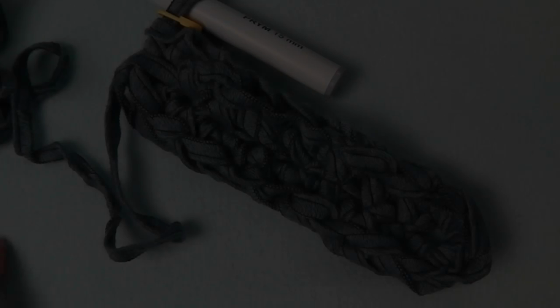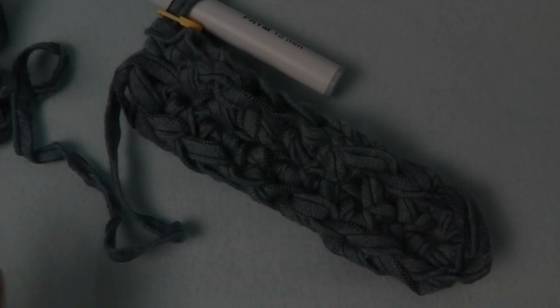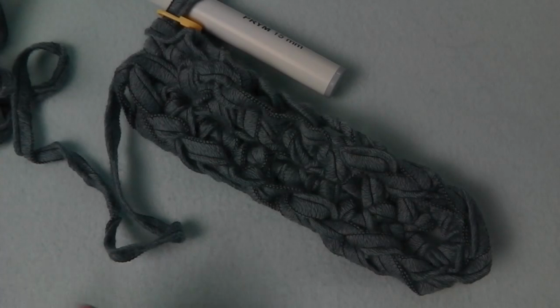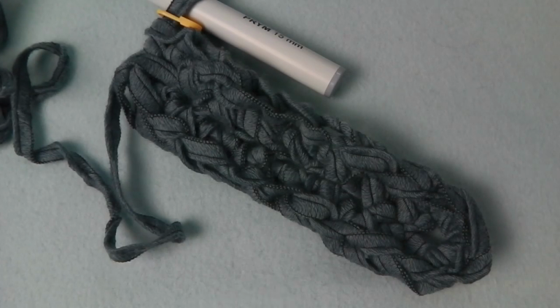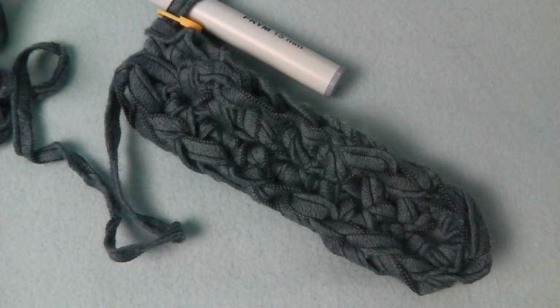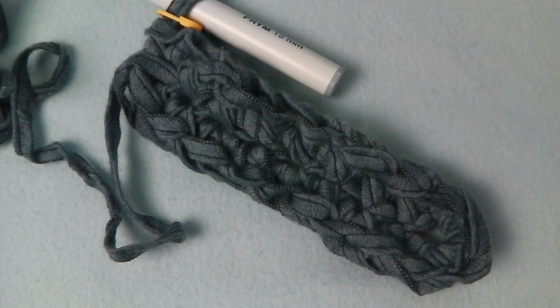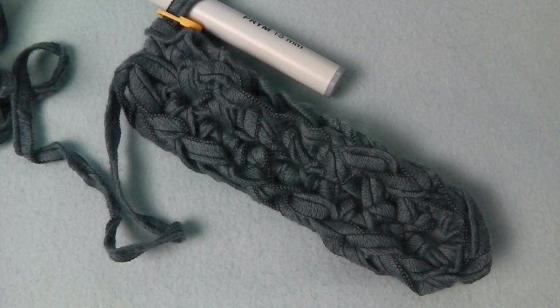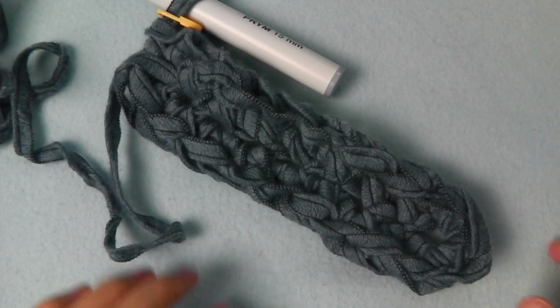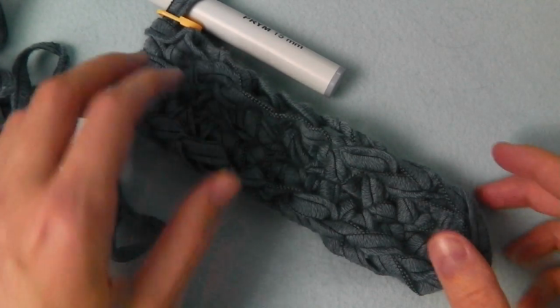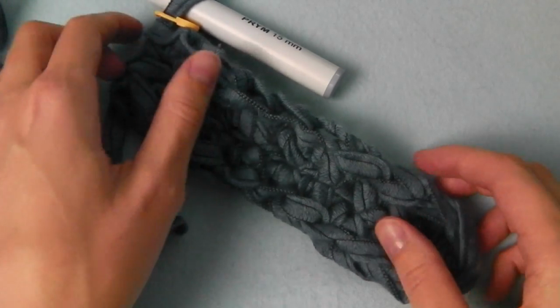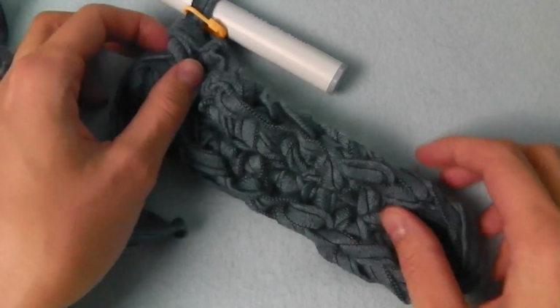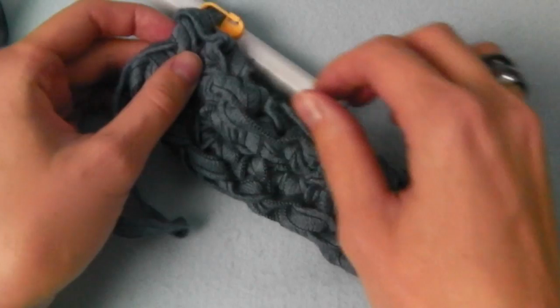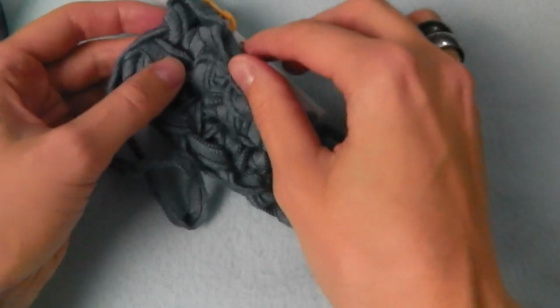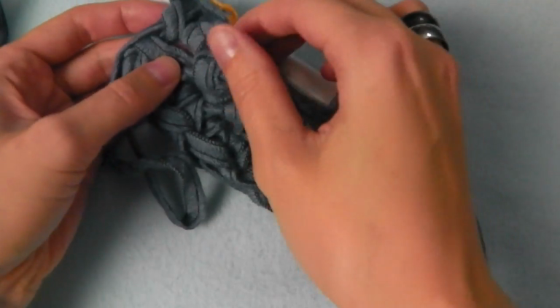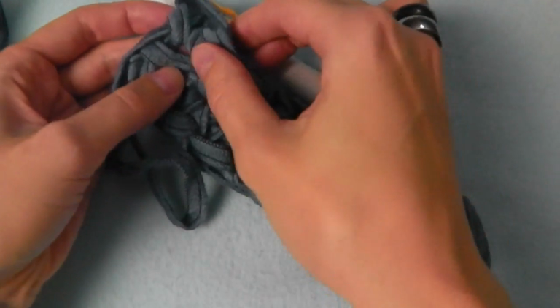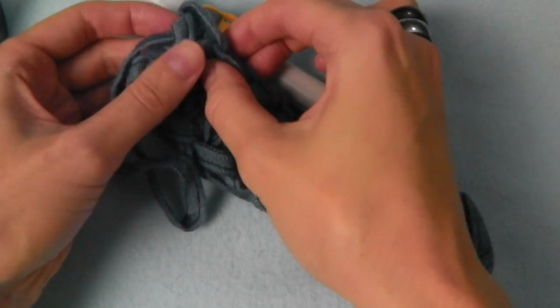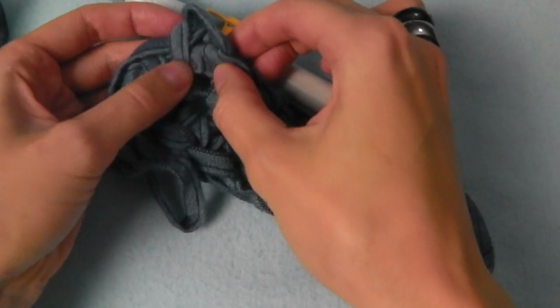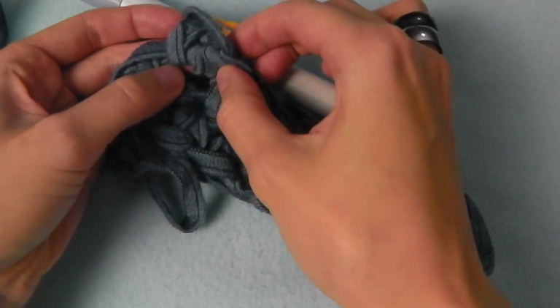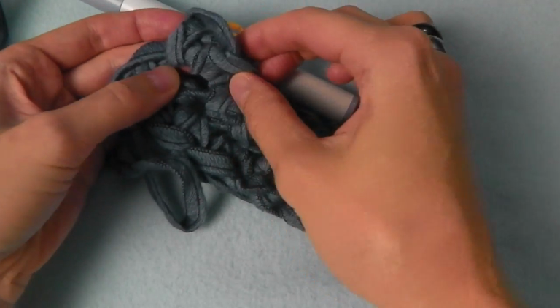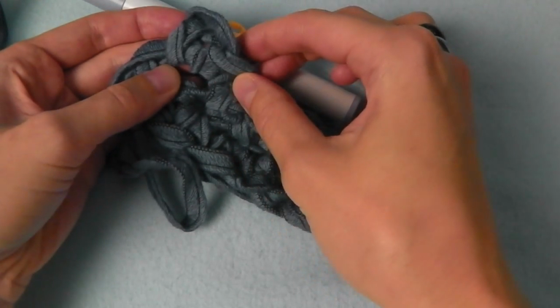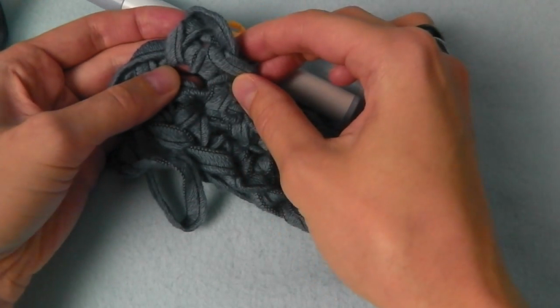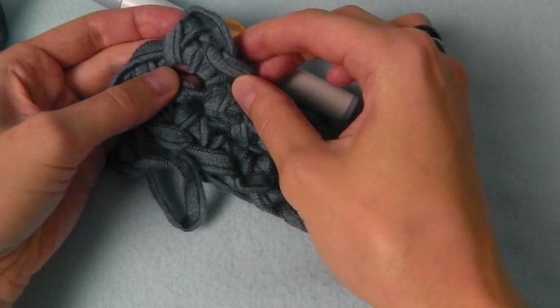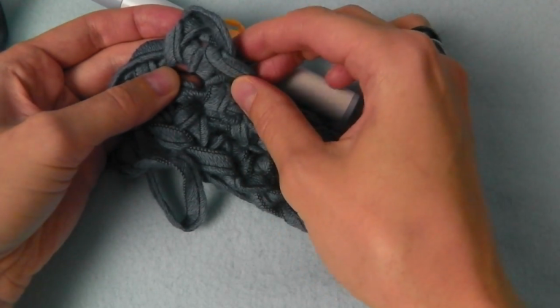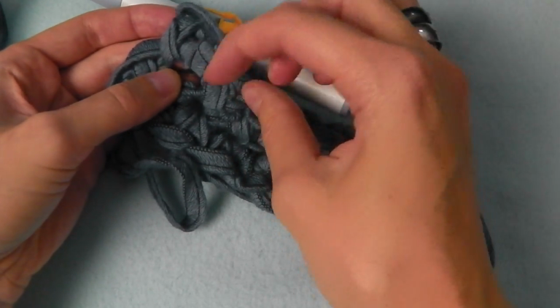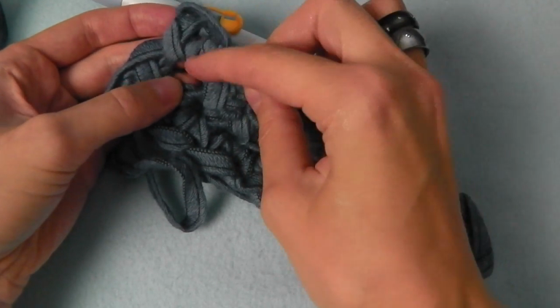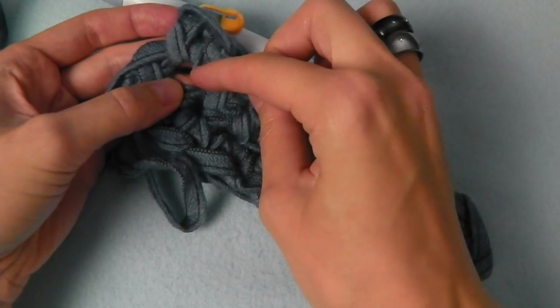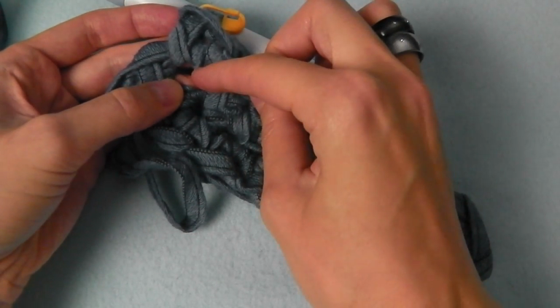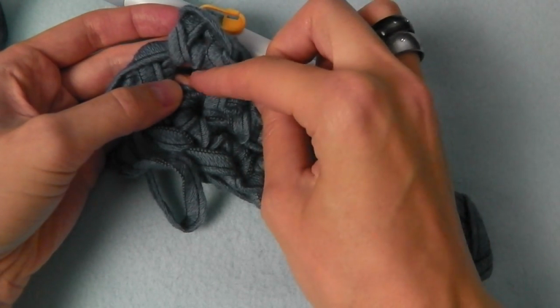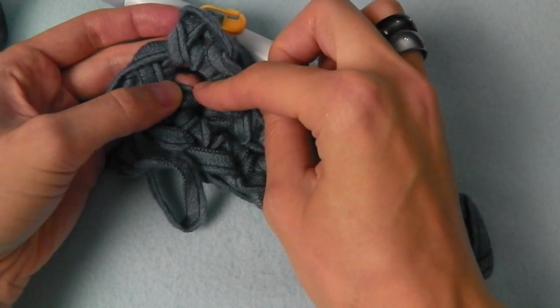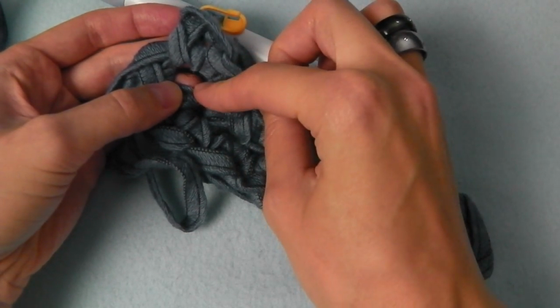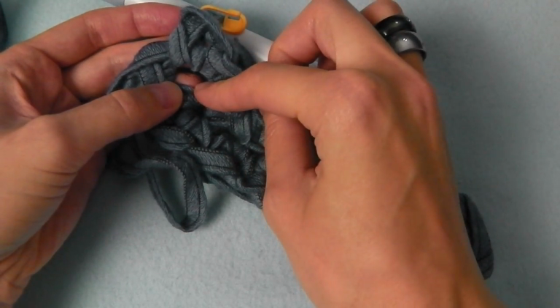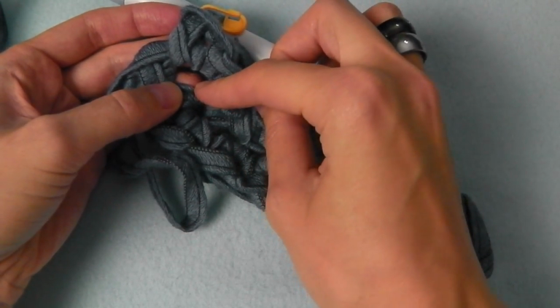So this is the first round completed. I already have two single crochets into the last stitch.